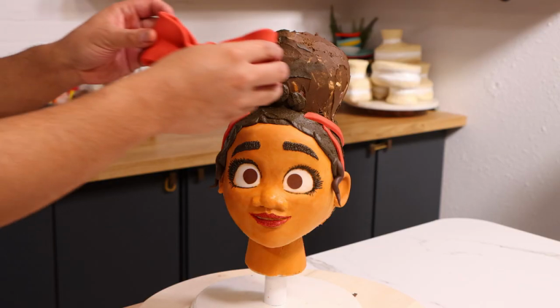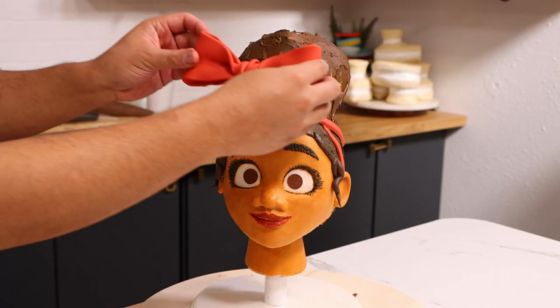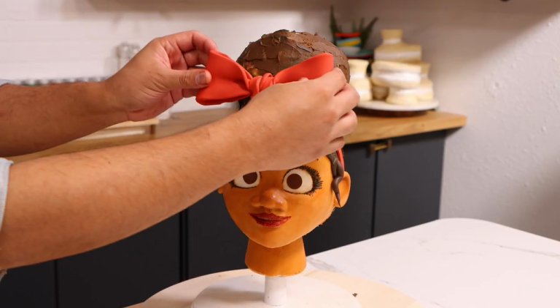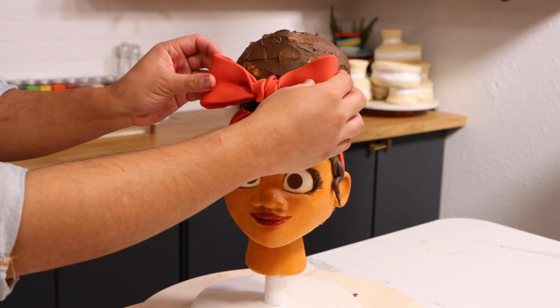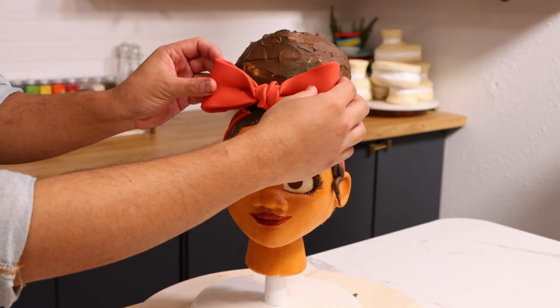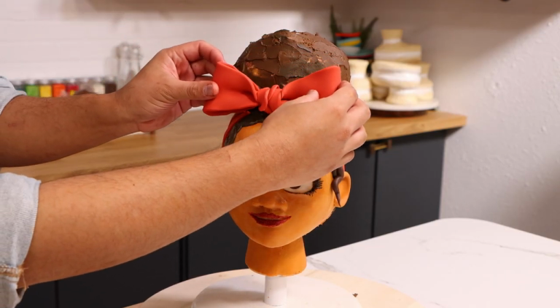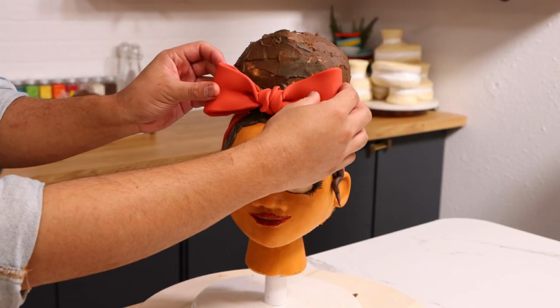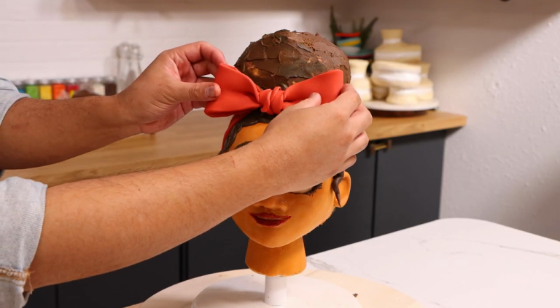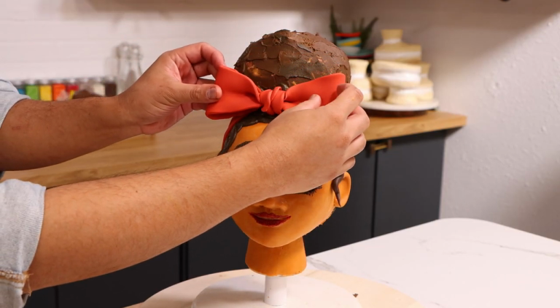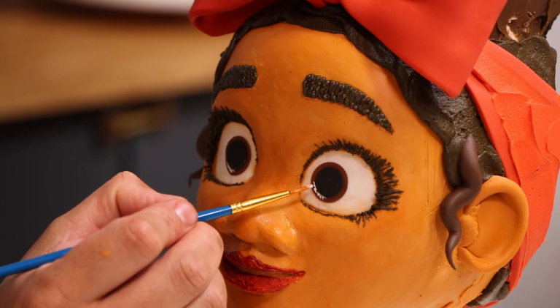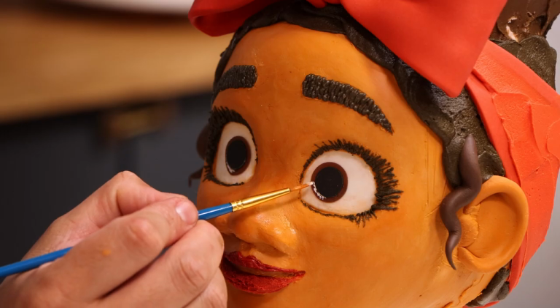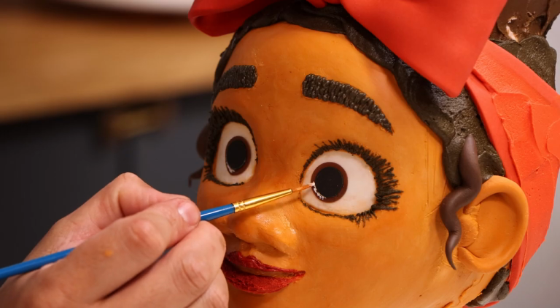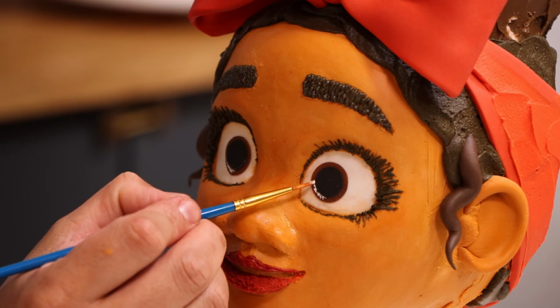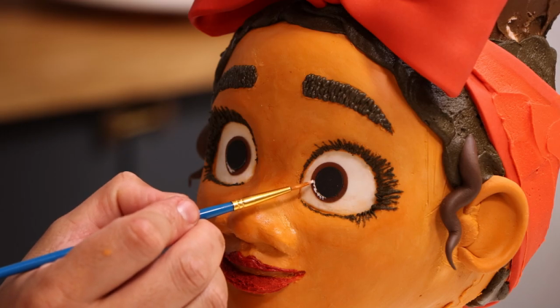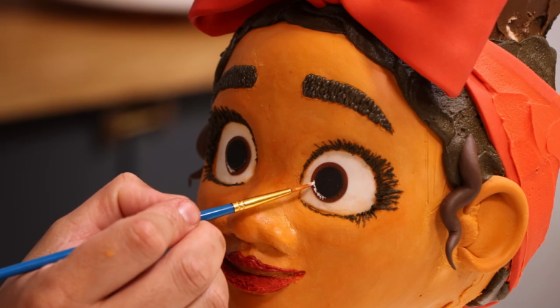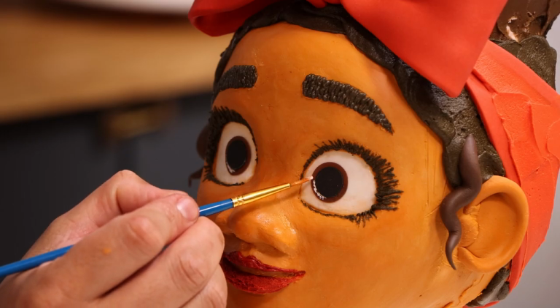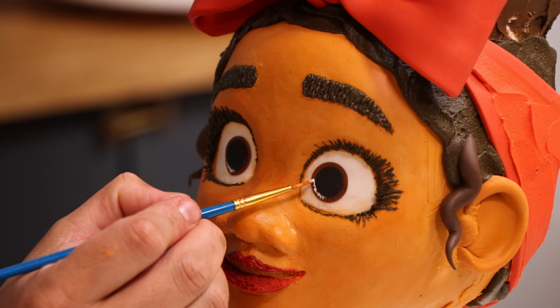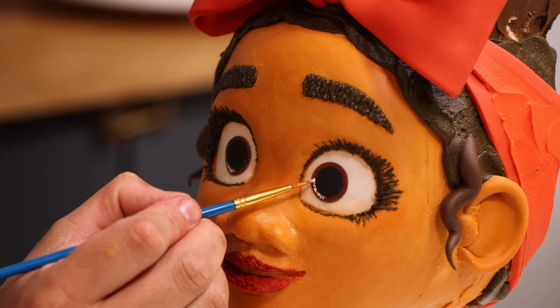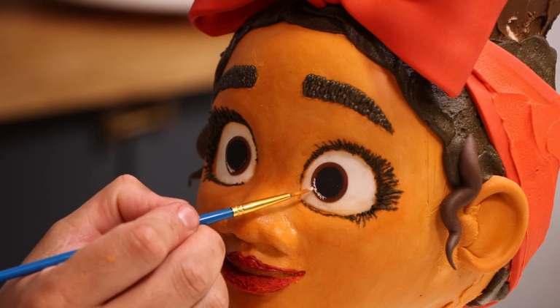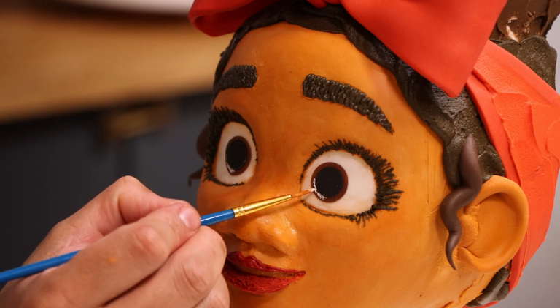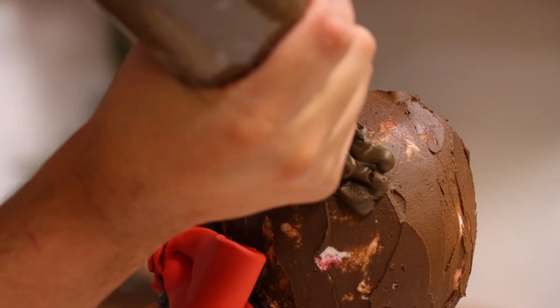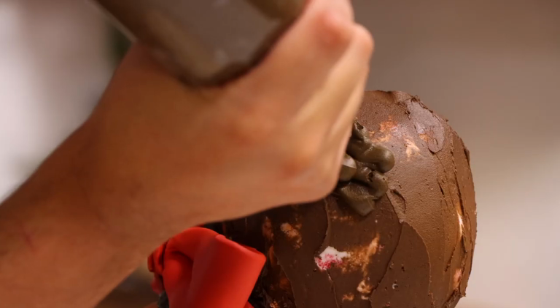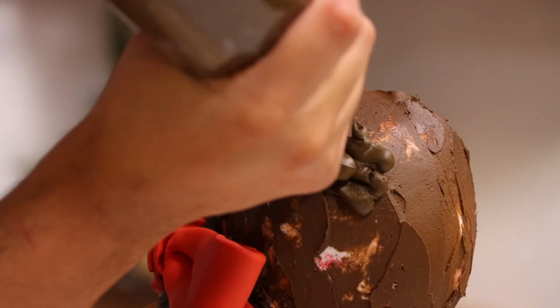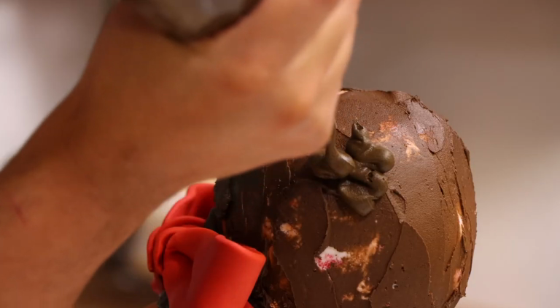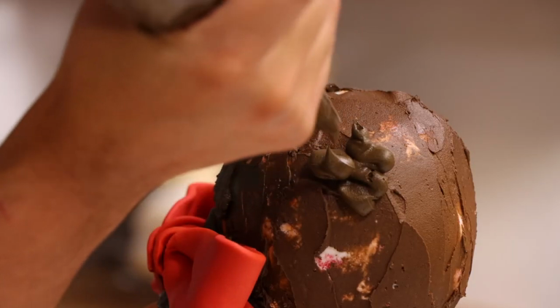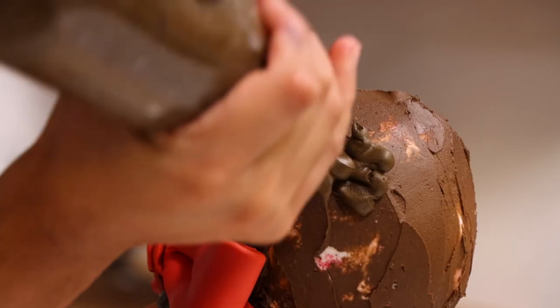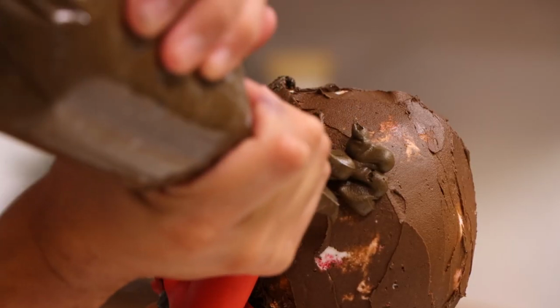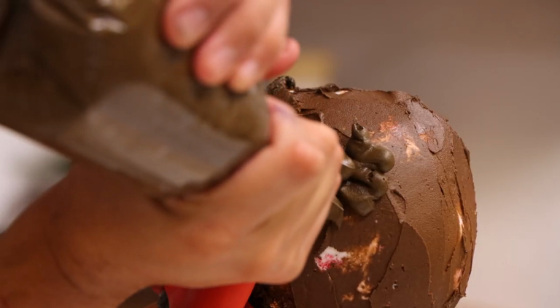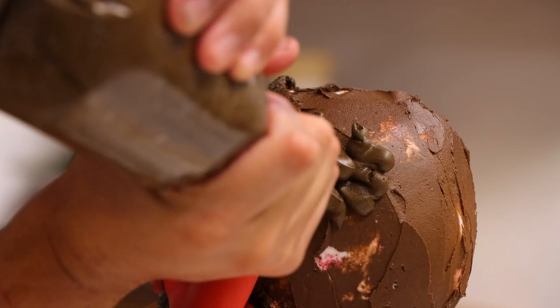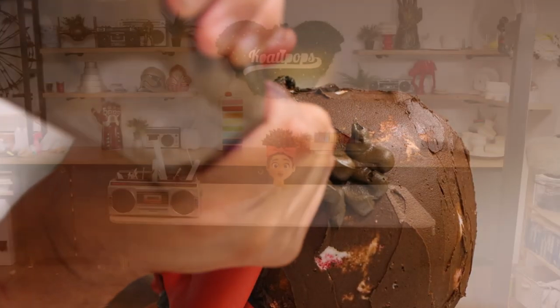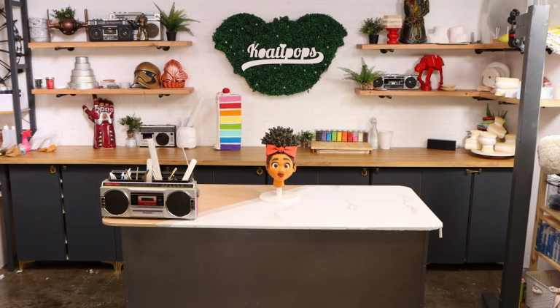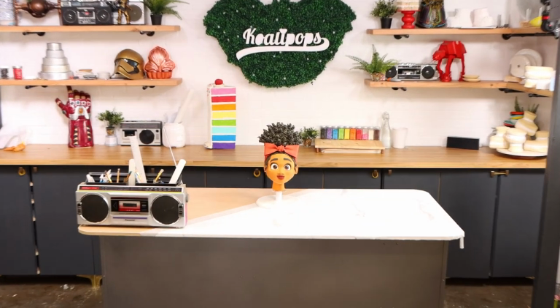If Disney does decide to create a second movie or a Disney Plus series, I hope they highlight Dolores.